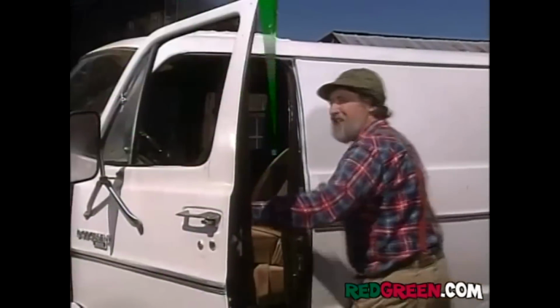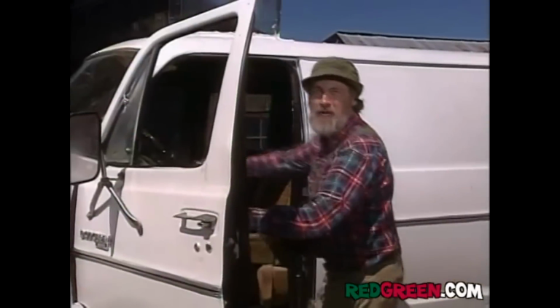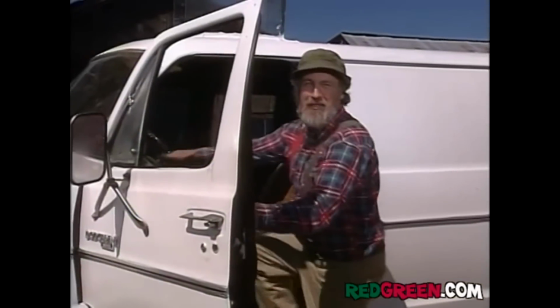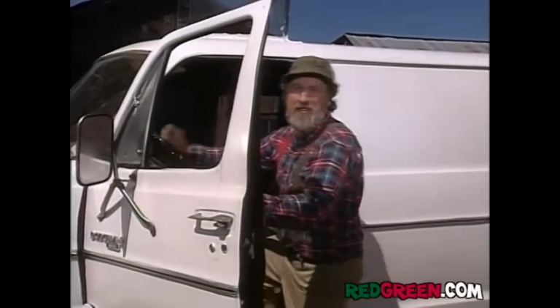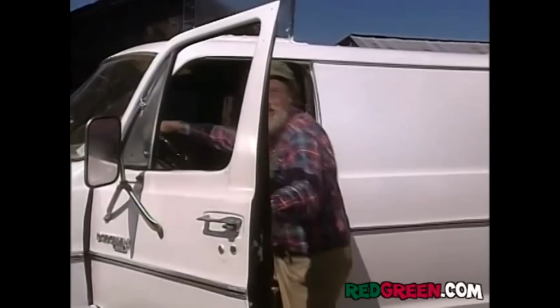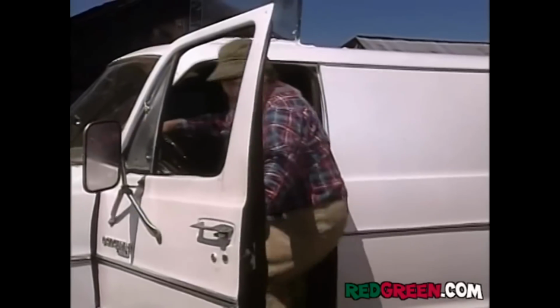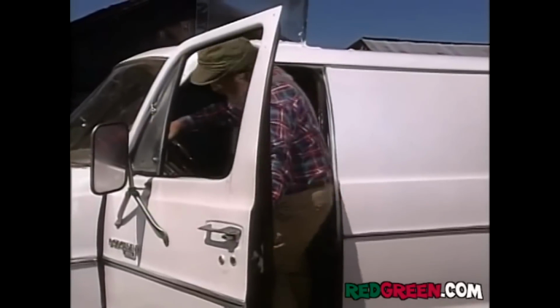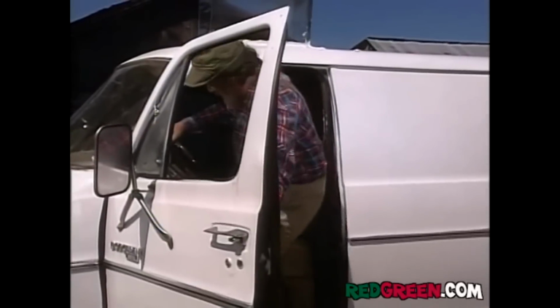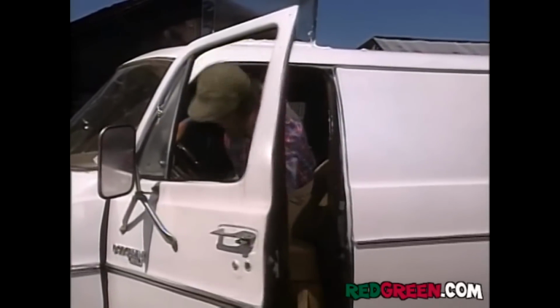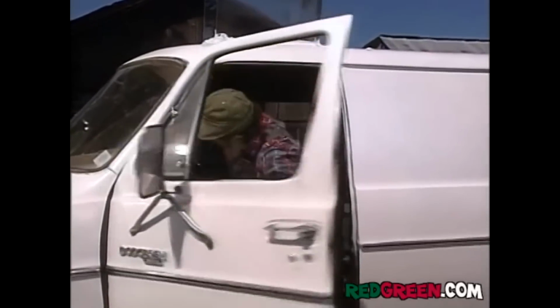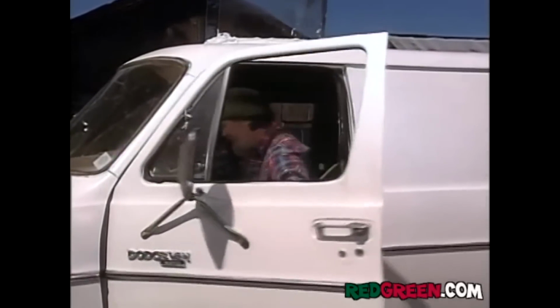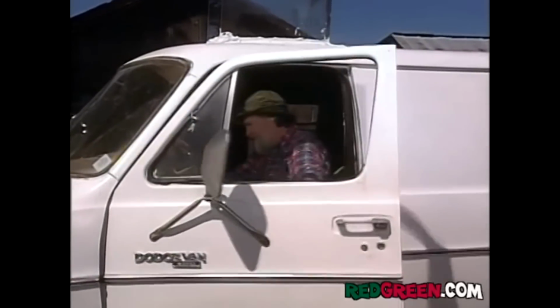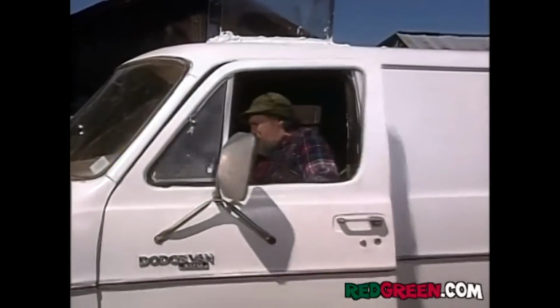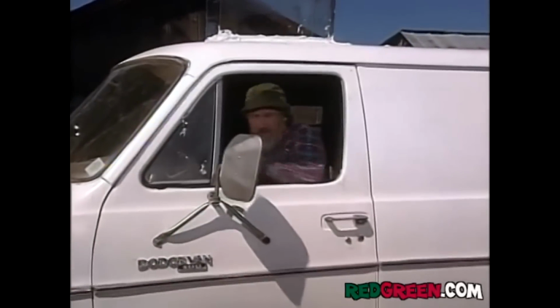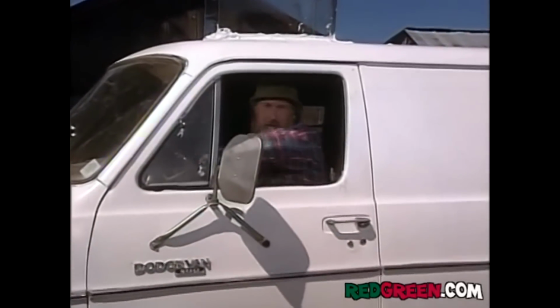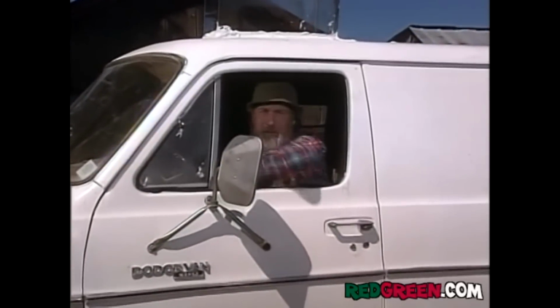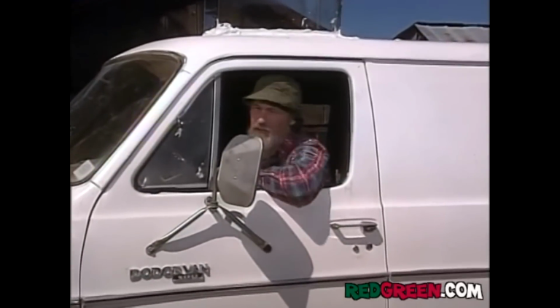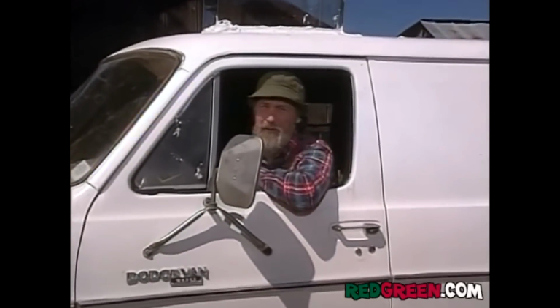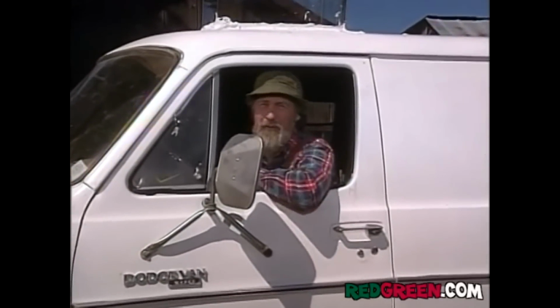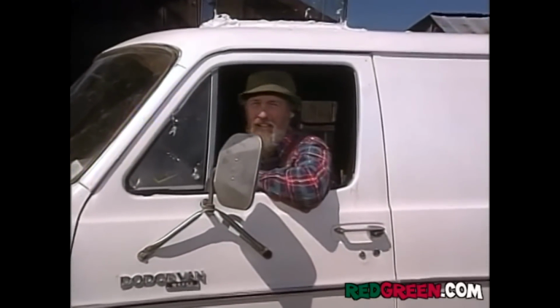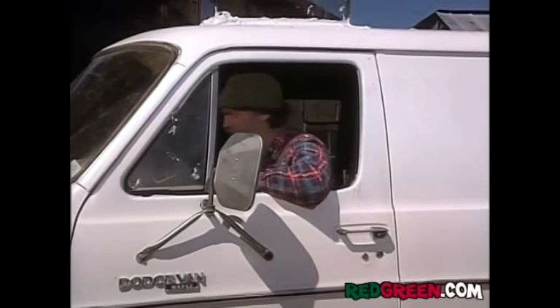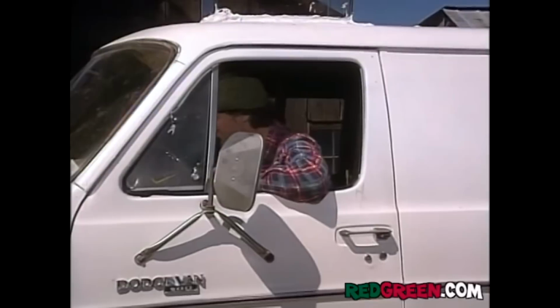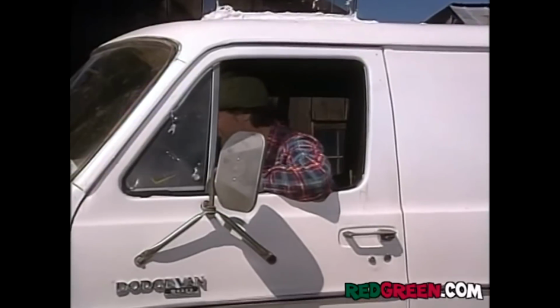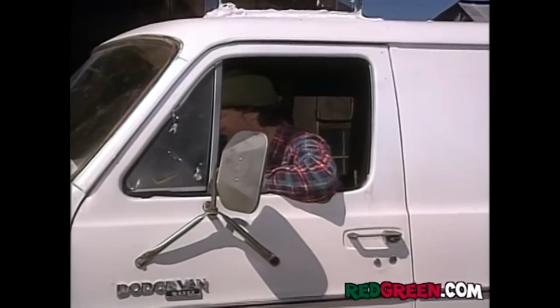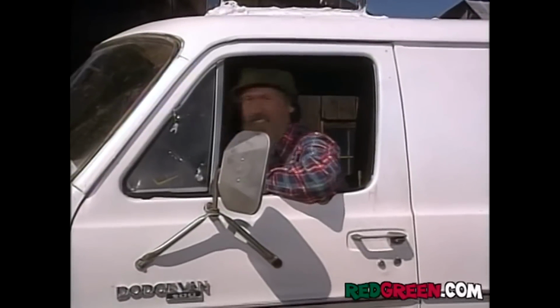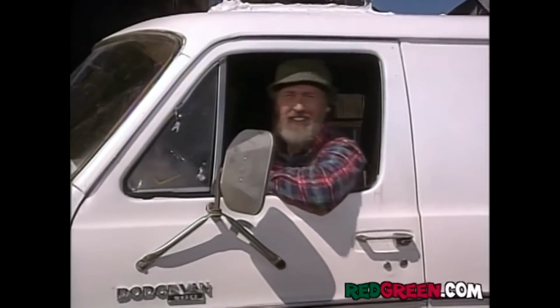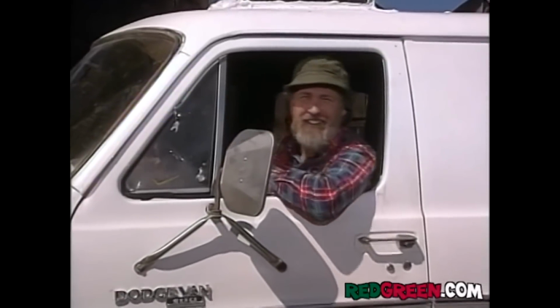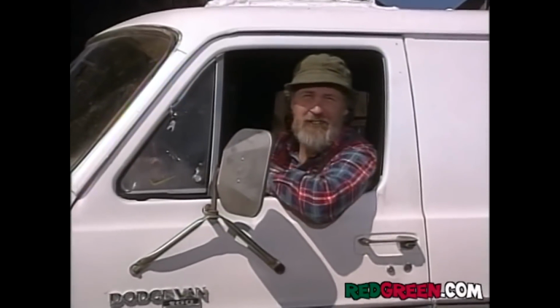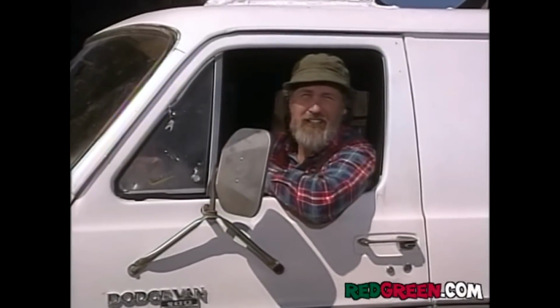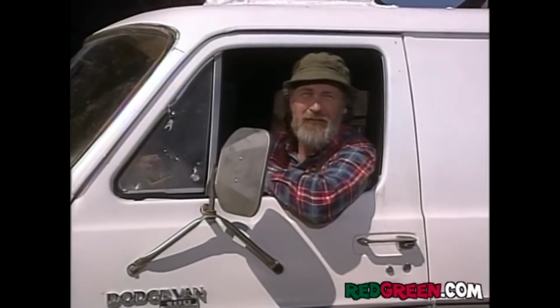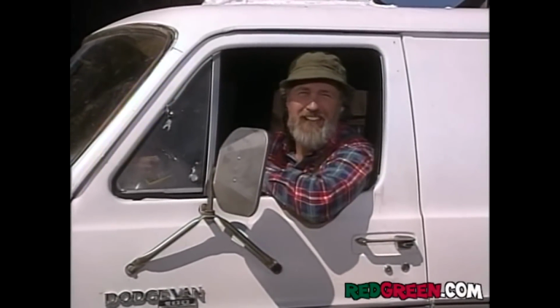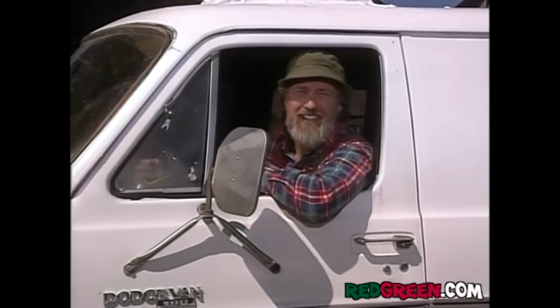Can't wait to show this to Buster. So remember, if the women don't find you handsome, they should at least find you handy.